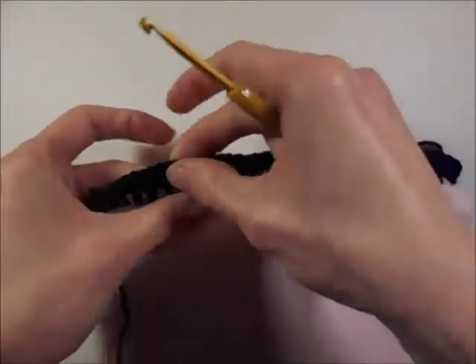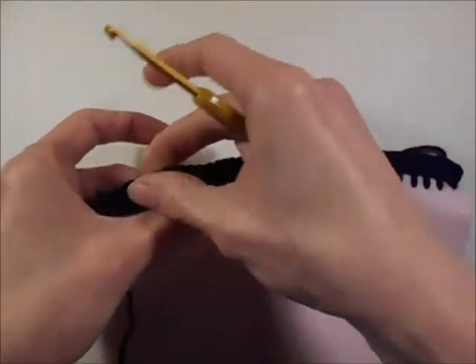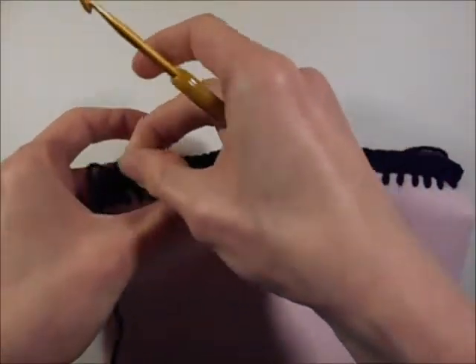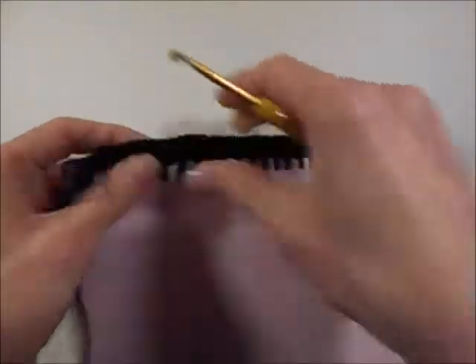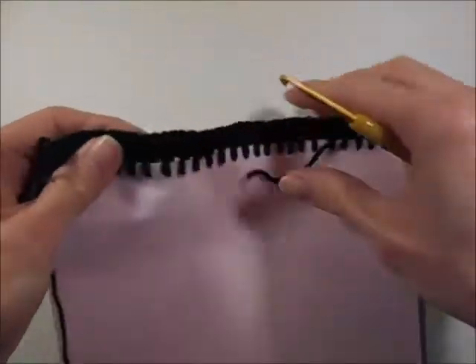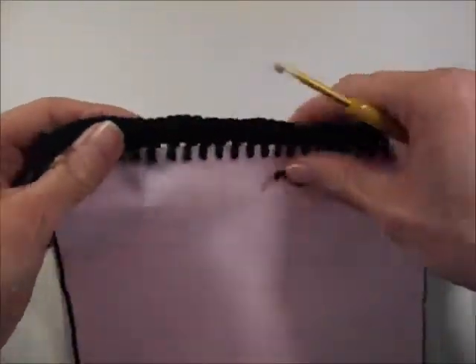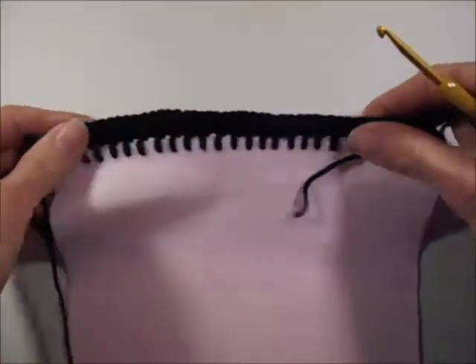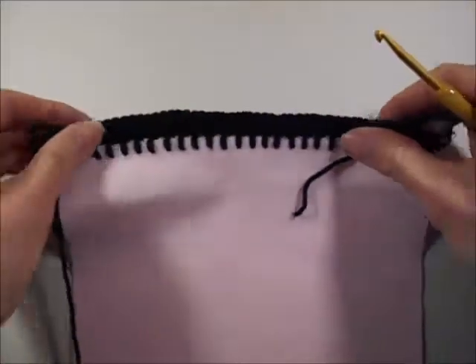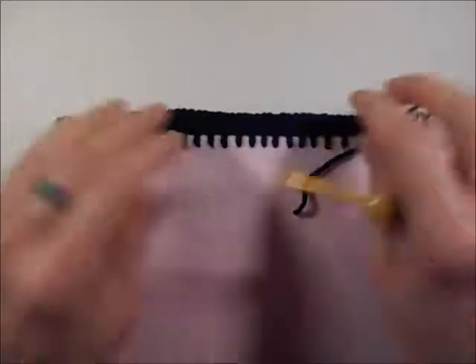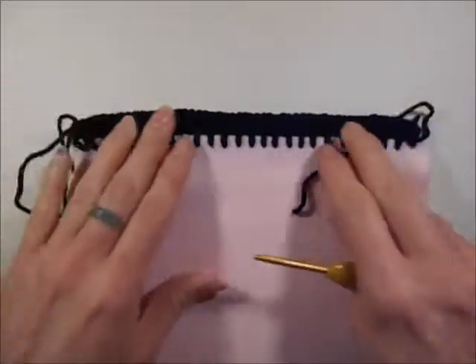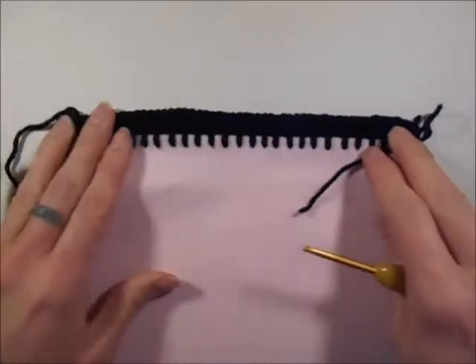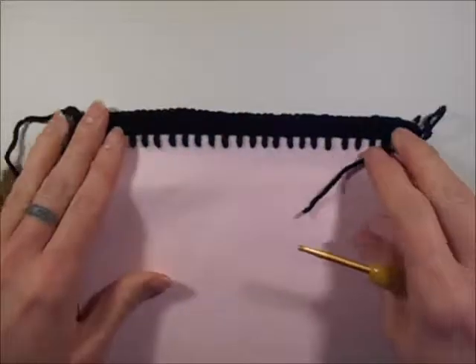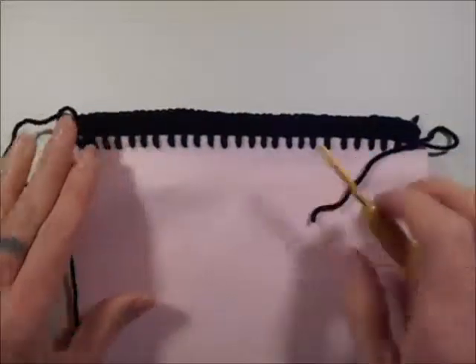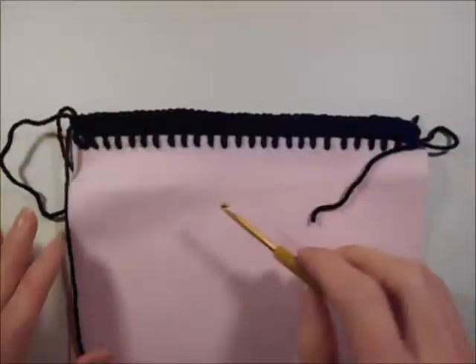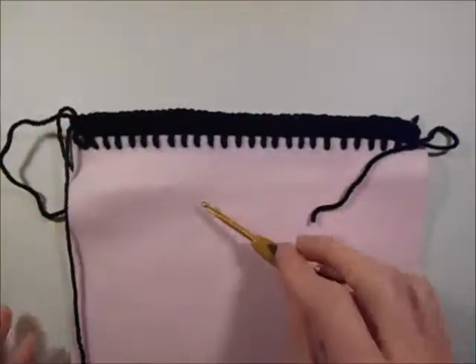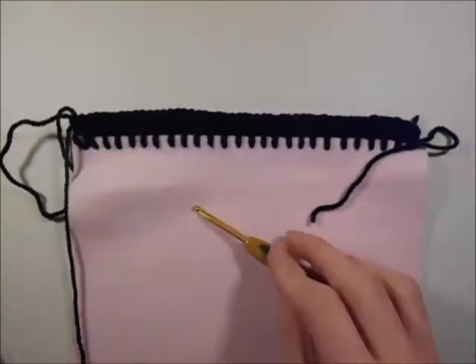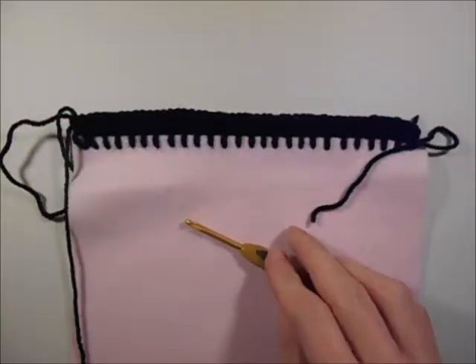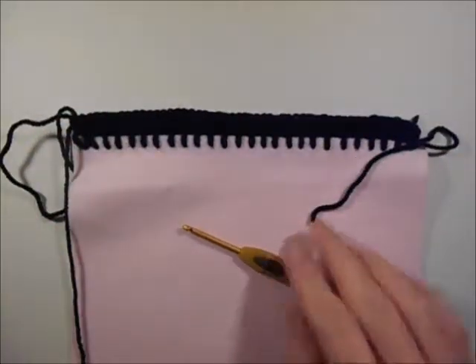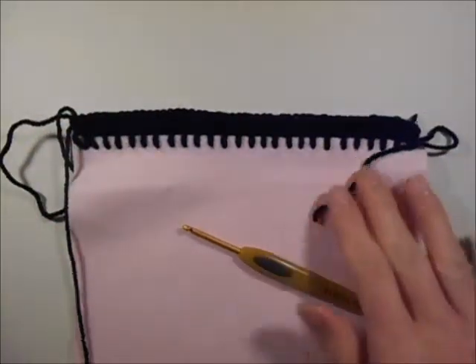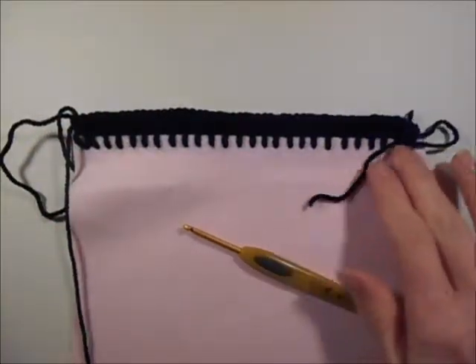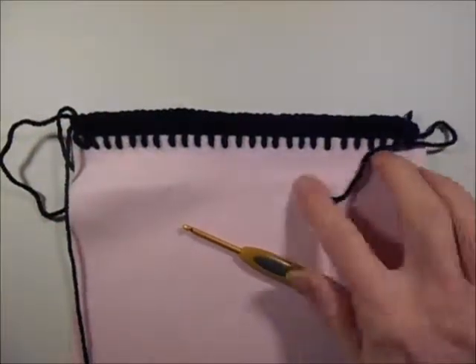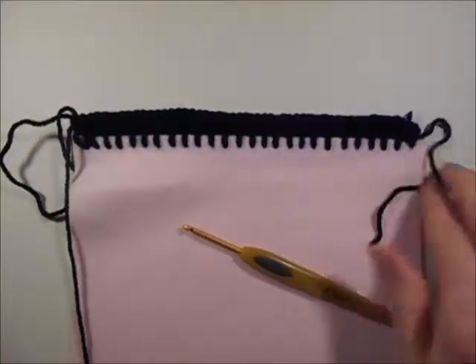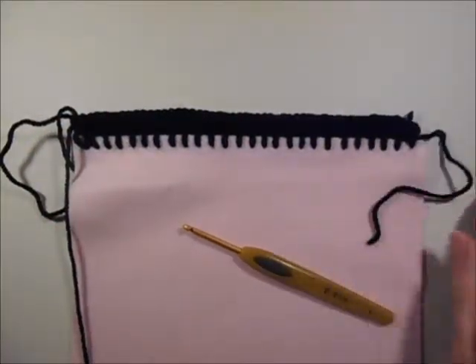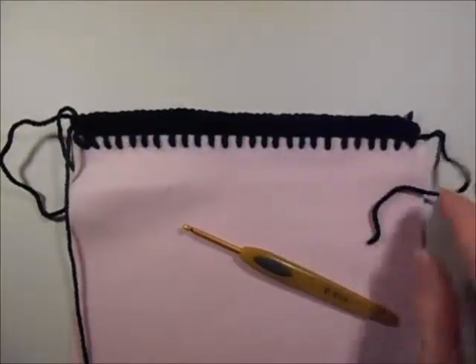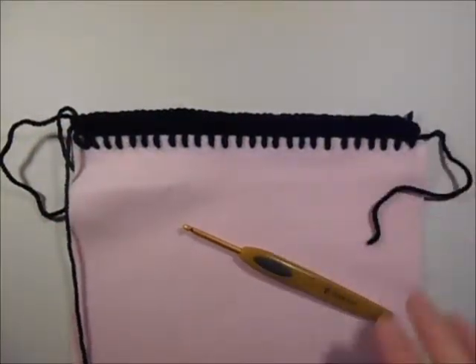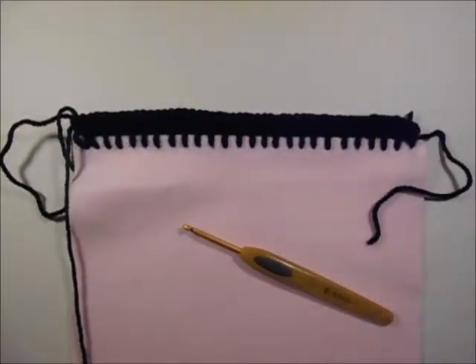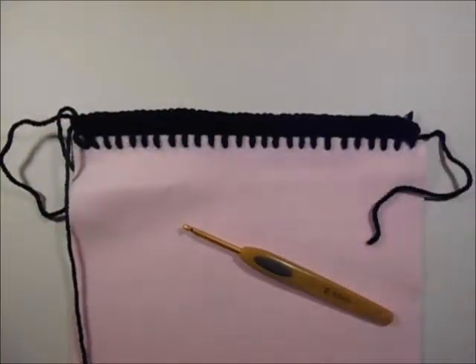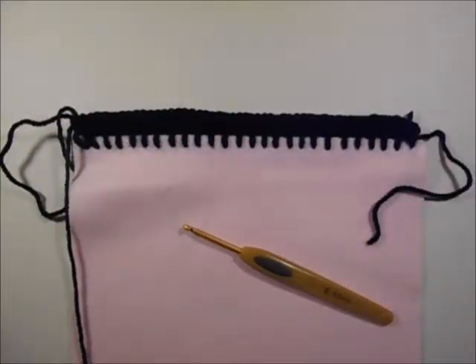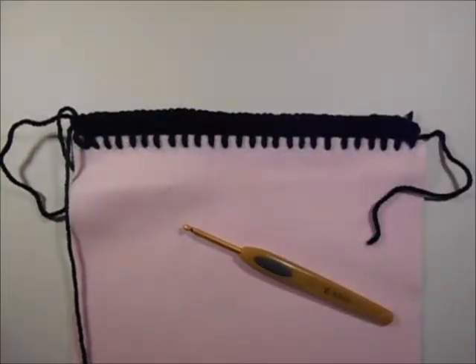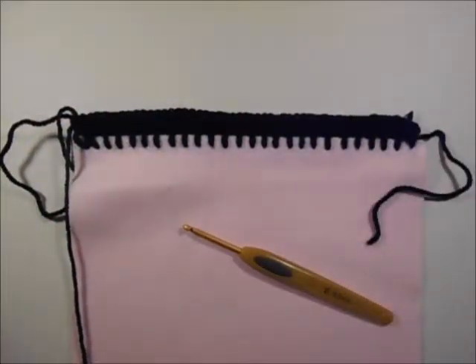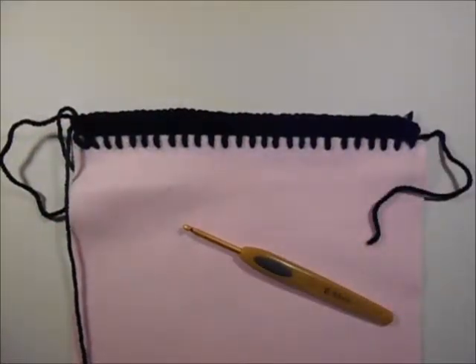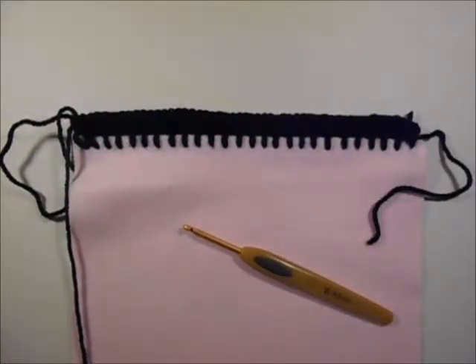Obviously this is quite a simple stitch. You probably would do something more decorative normally, but this was just to demonstrate.